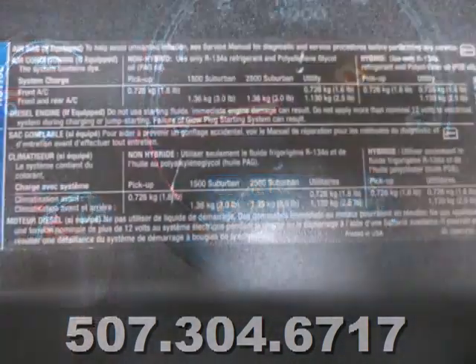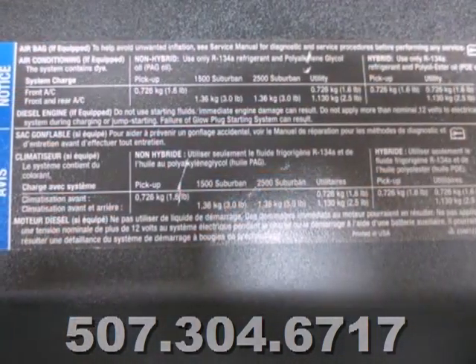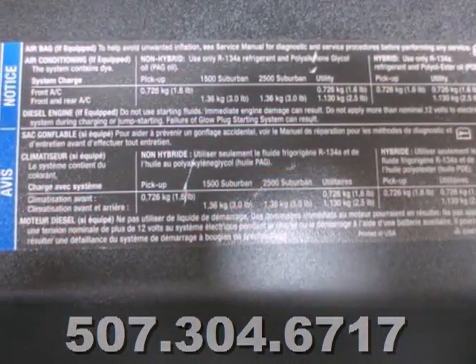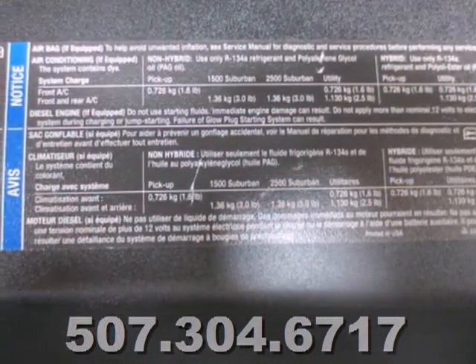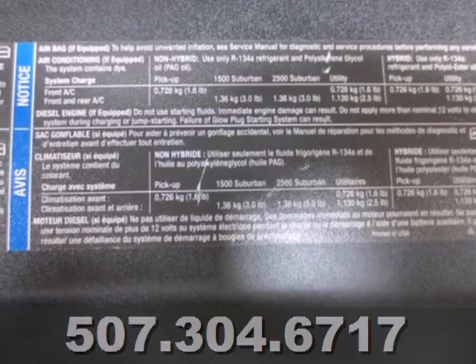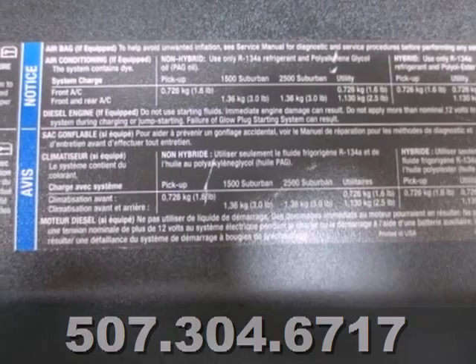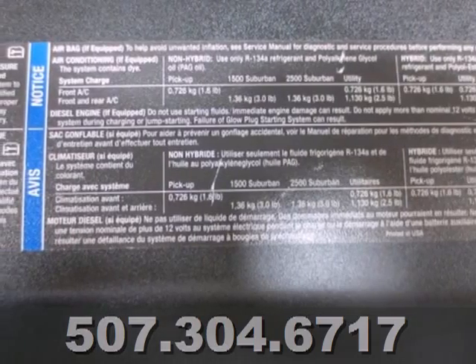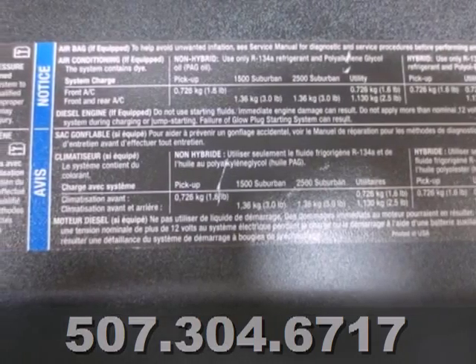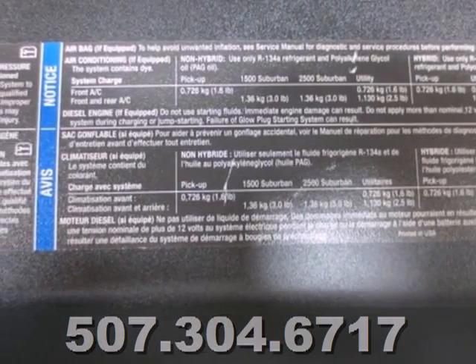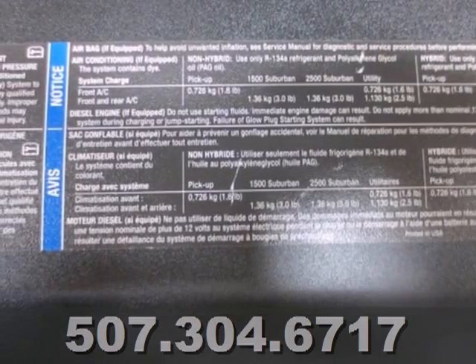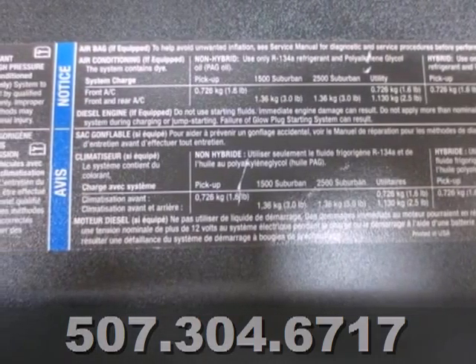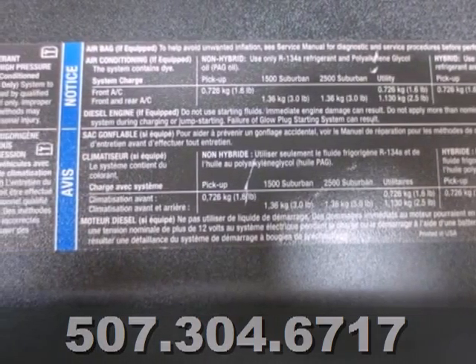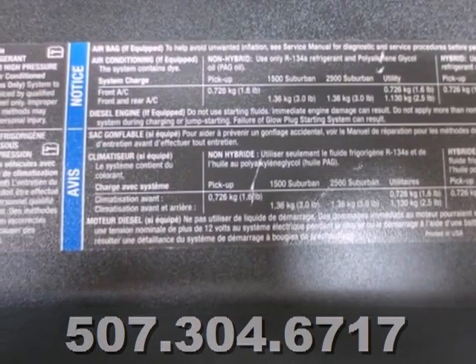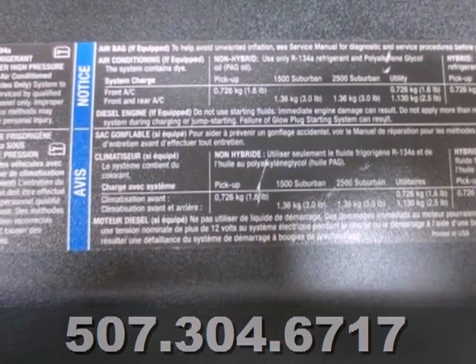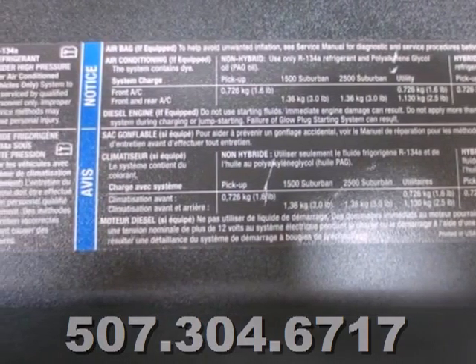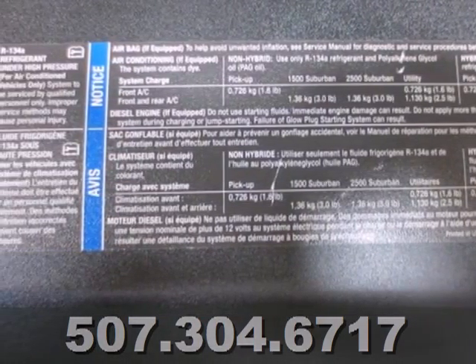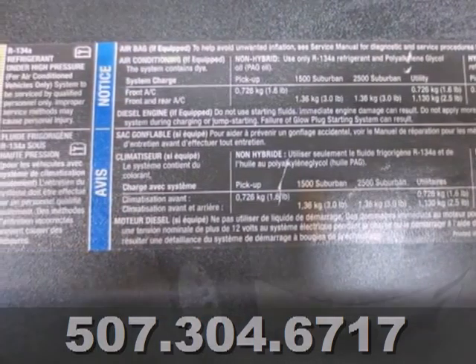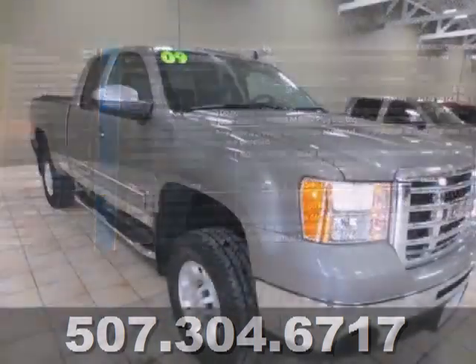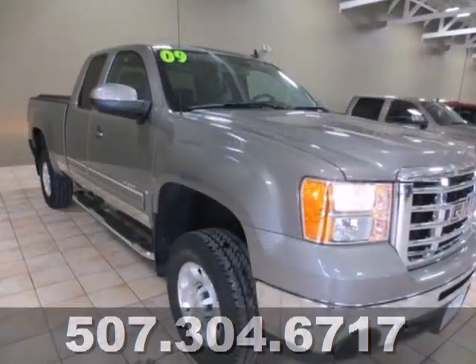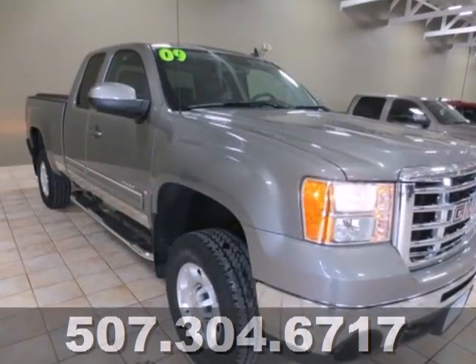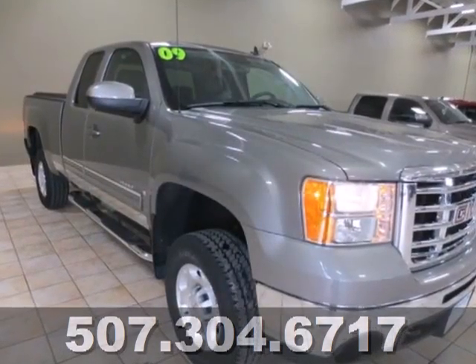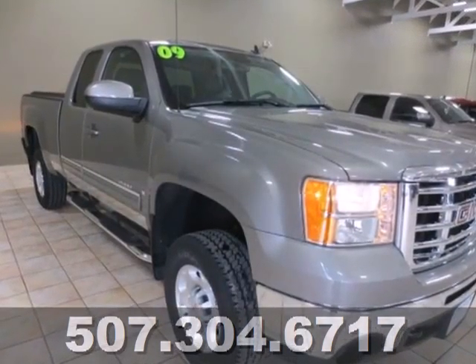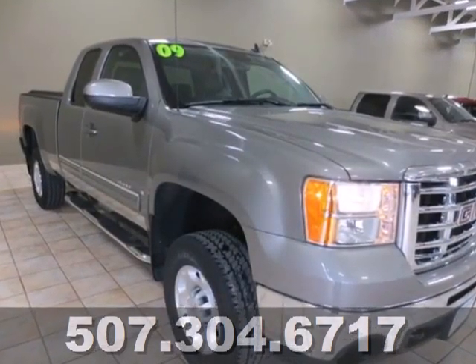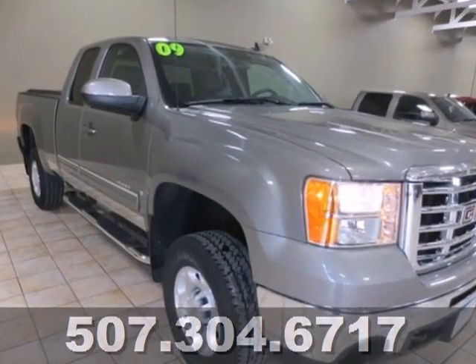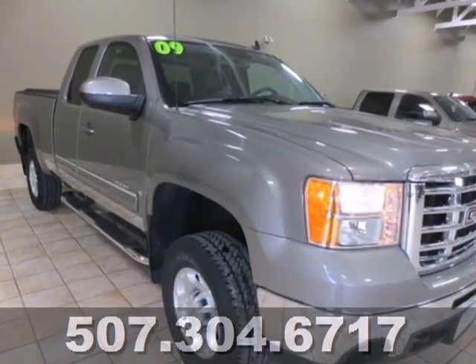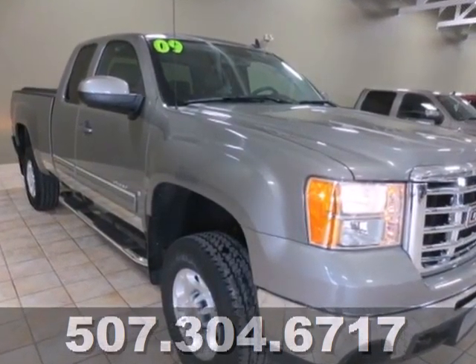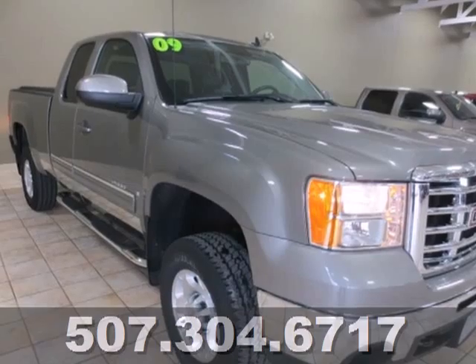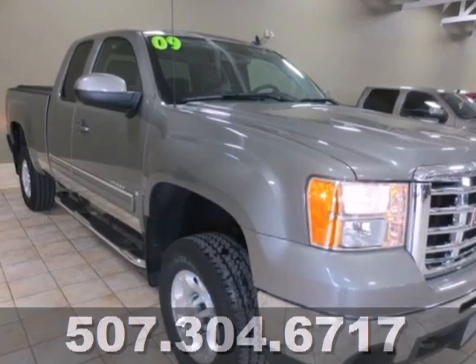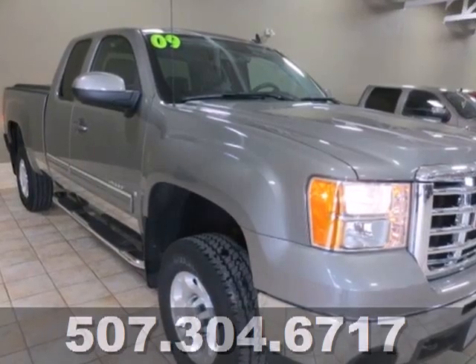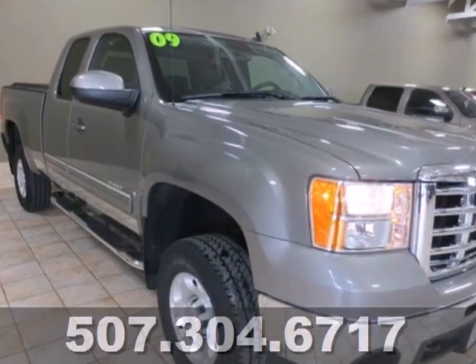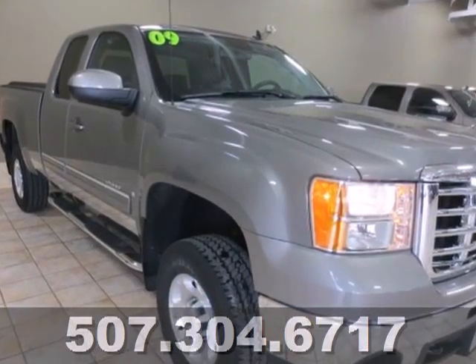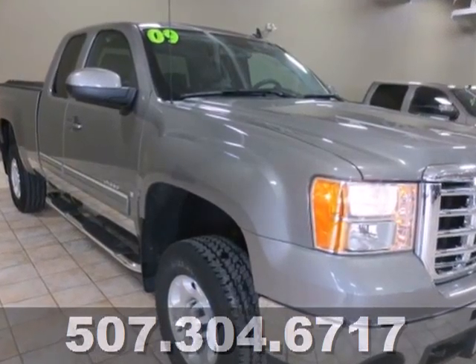Get in this Sierra 2500 HD today and discover the perfect mix of comfort and toughness. Hurry in for a test drive.